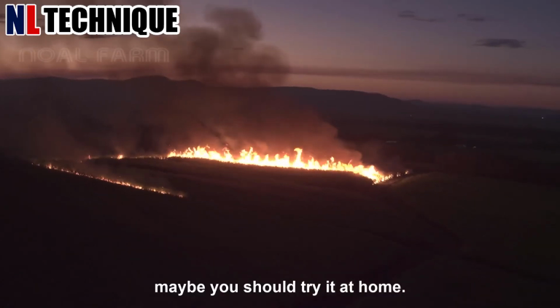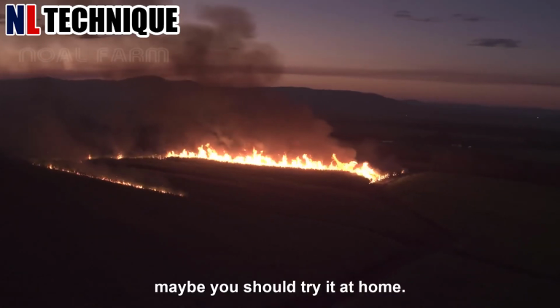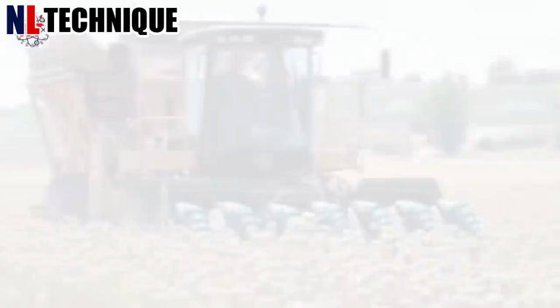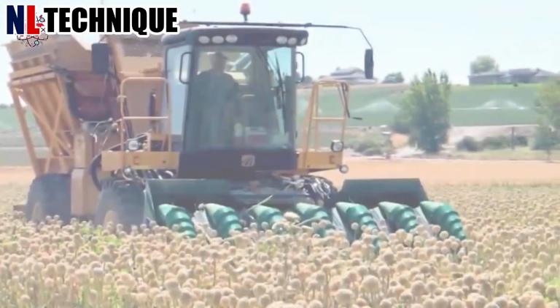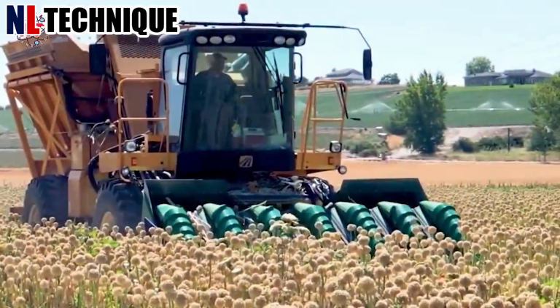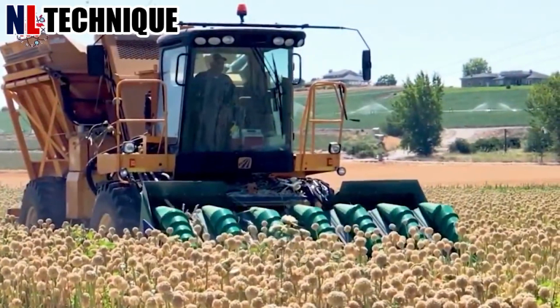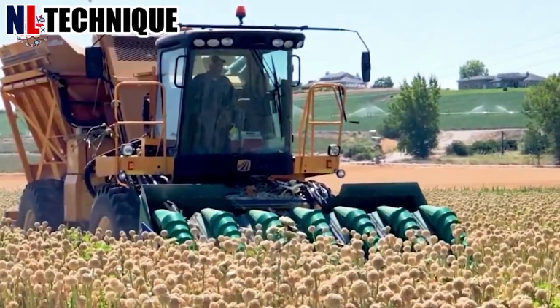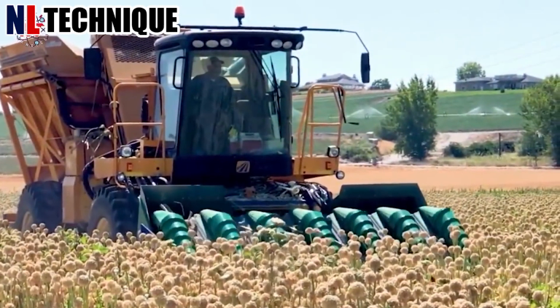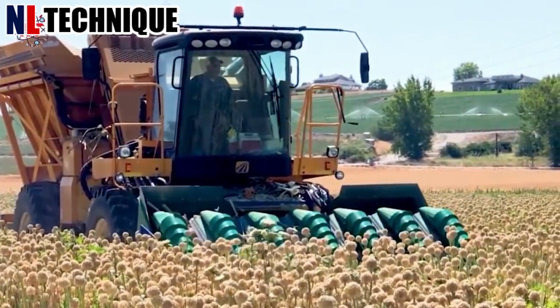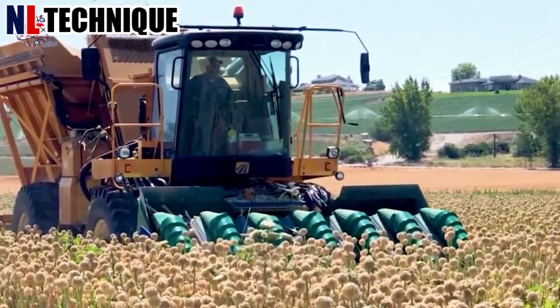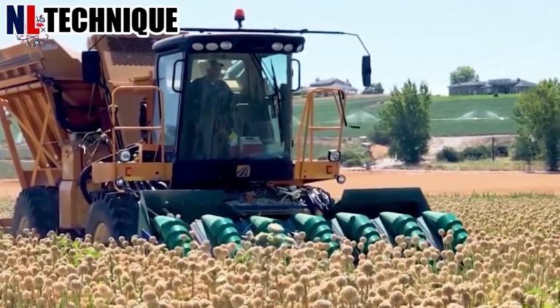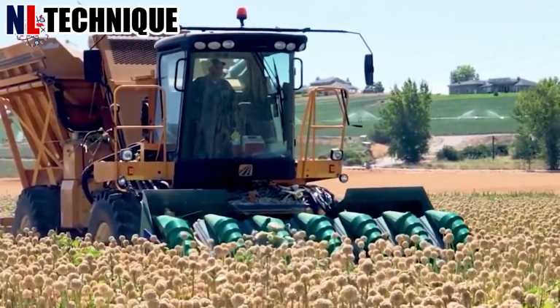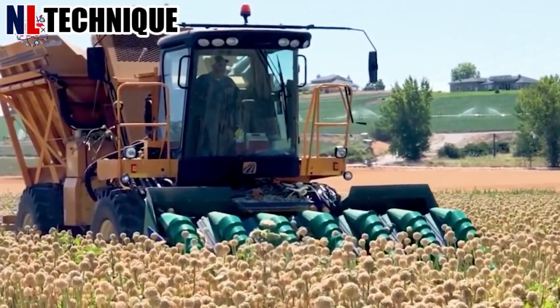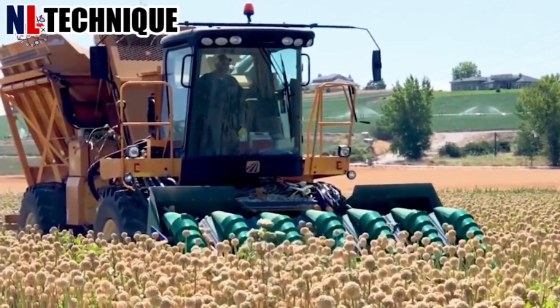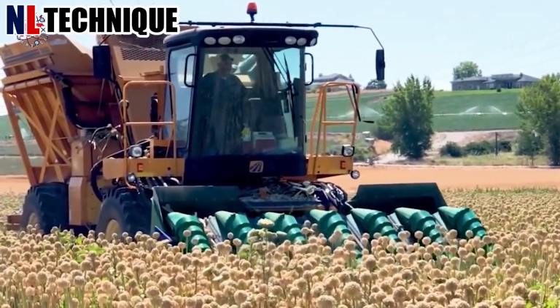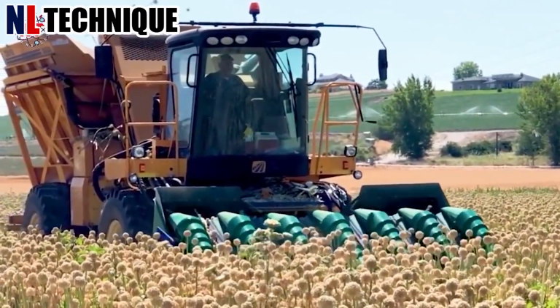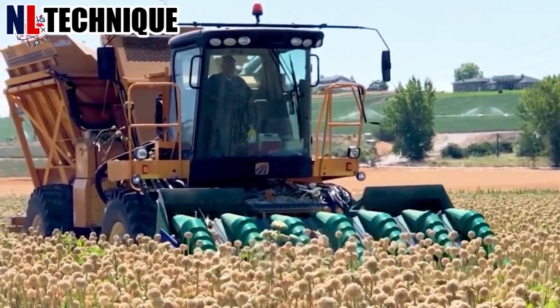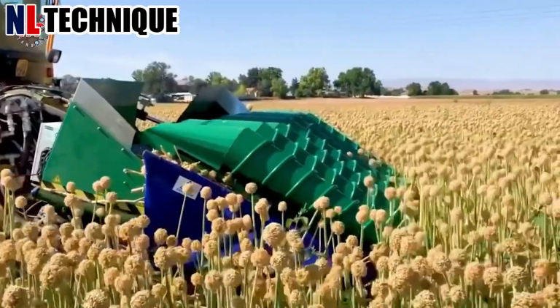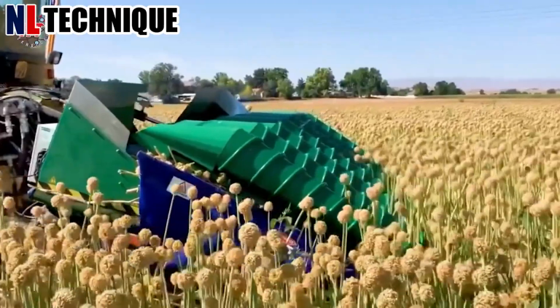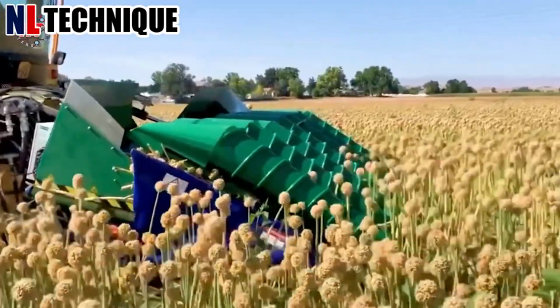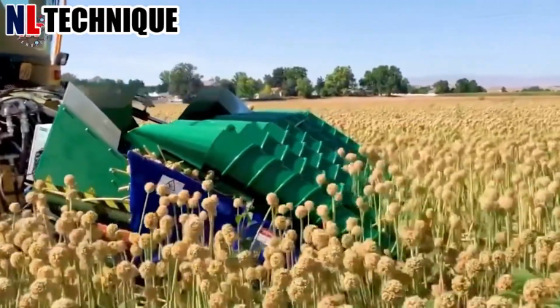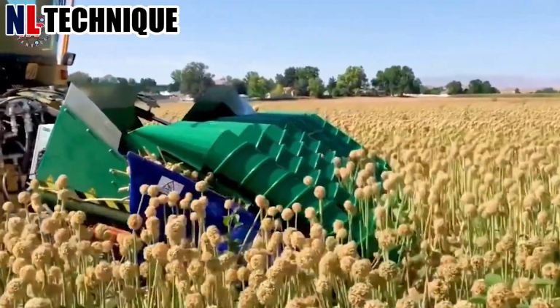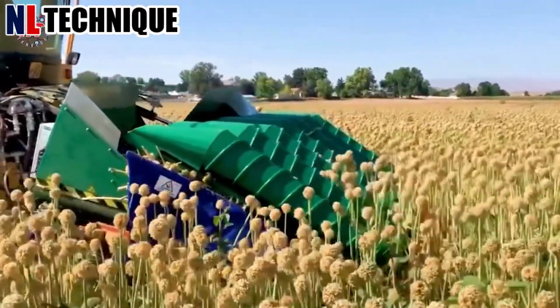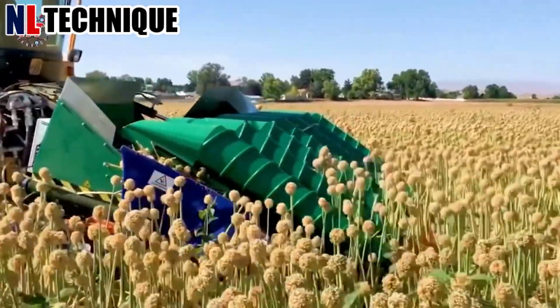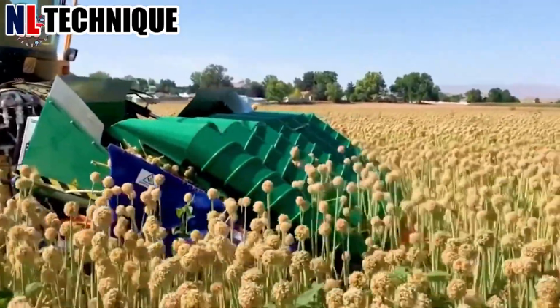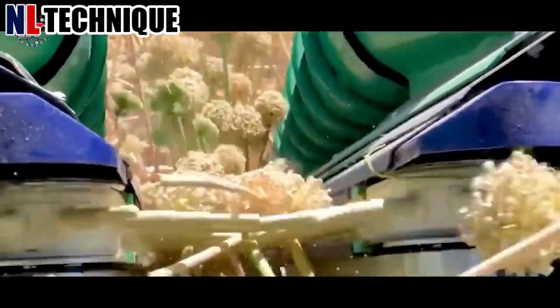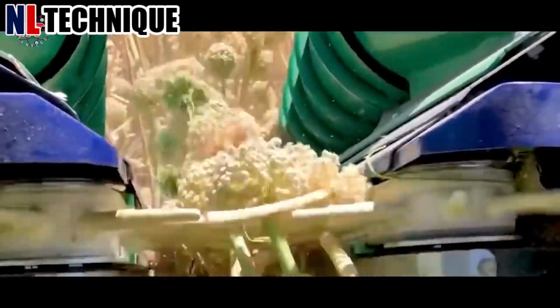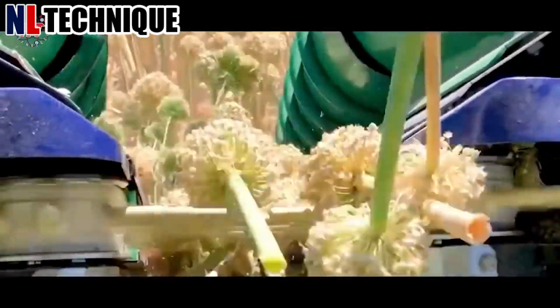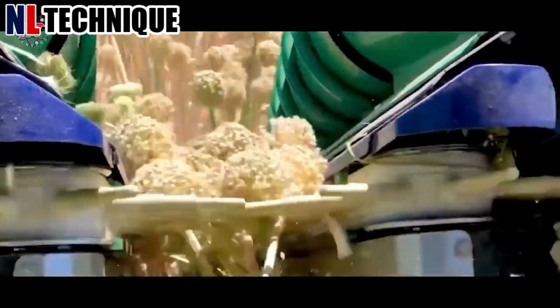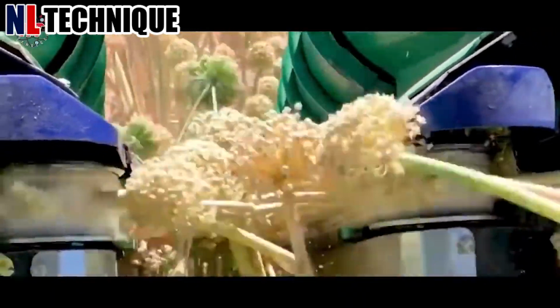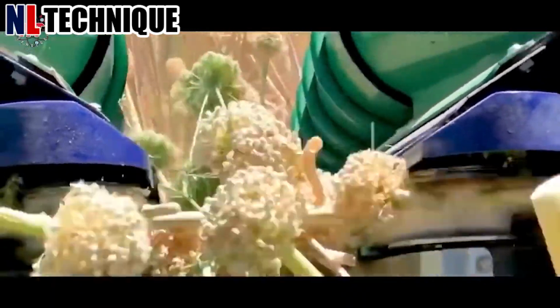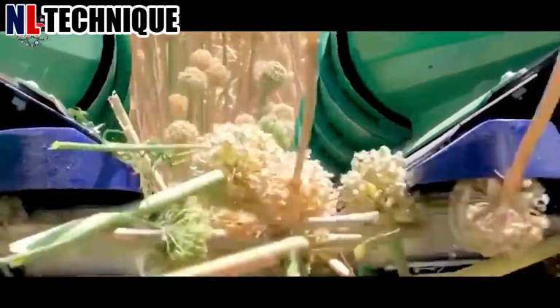In a small field in the nursery, the farmer is harvesting onion flowers using a tractor.